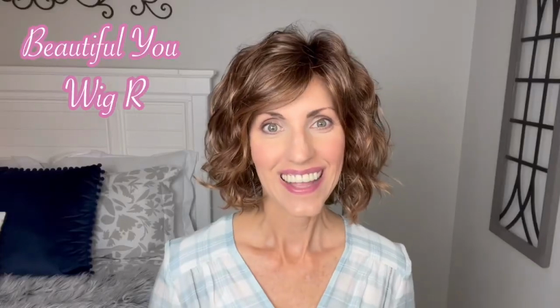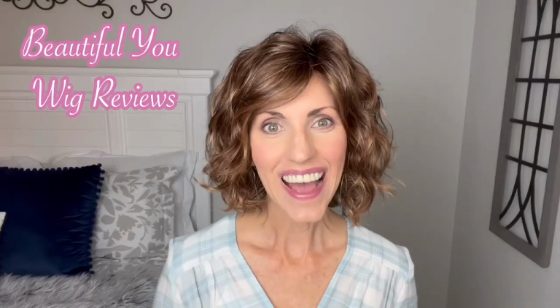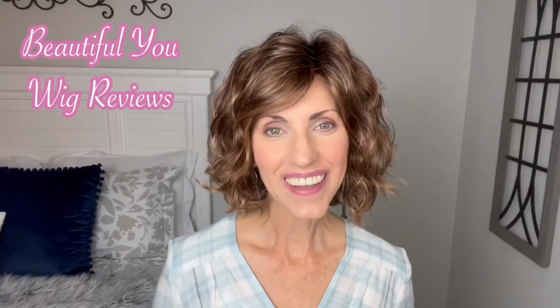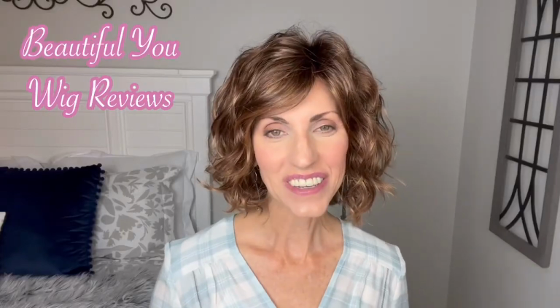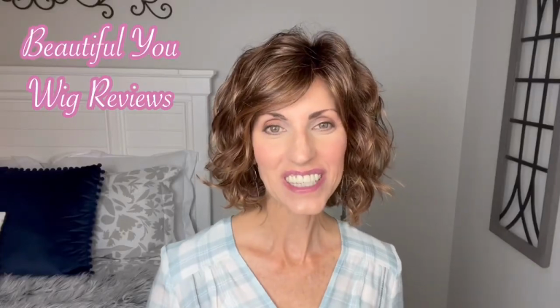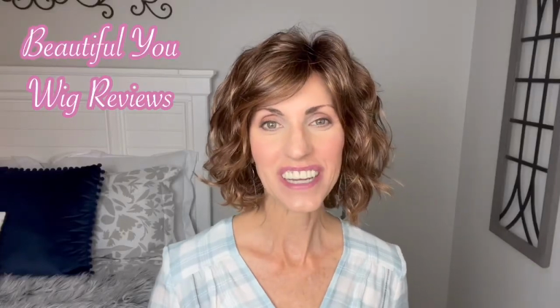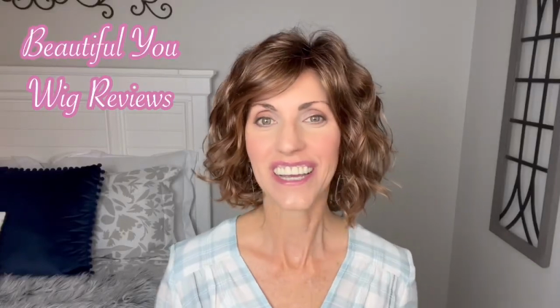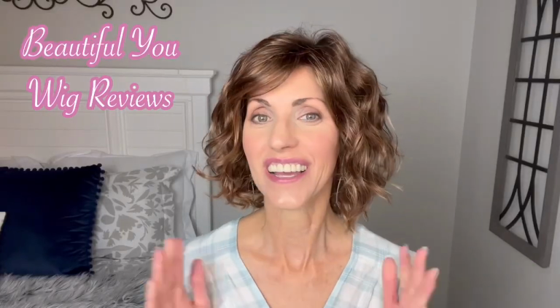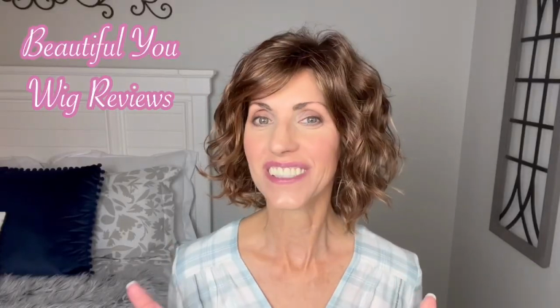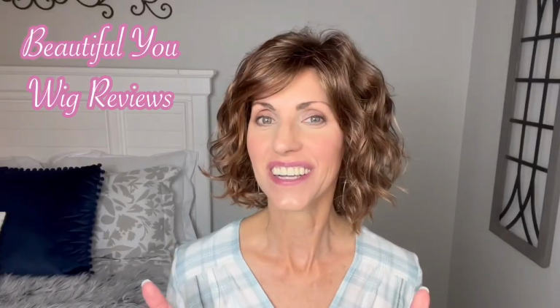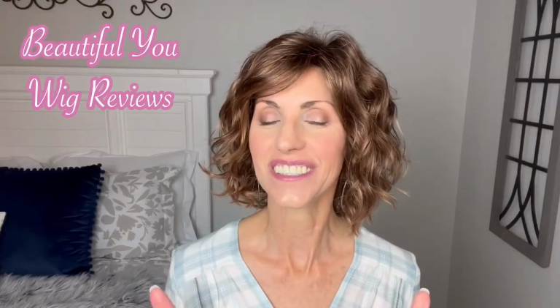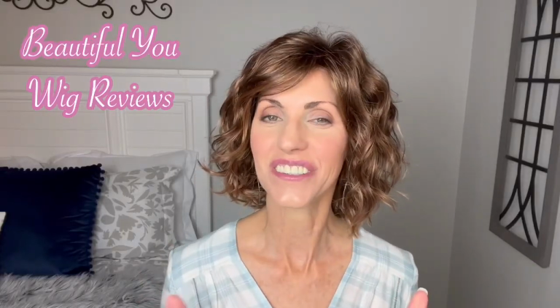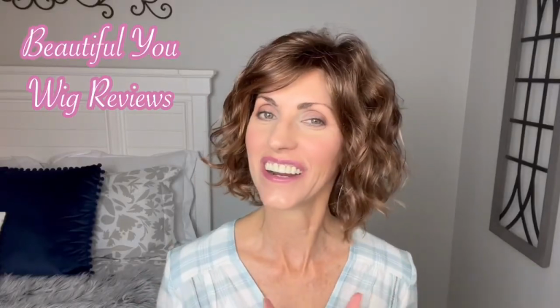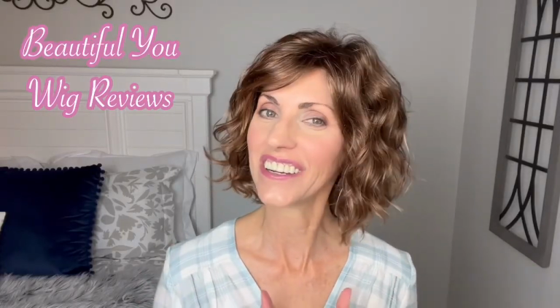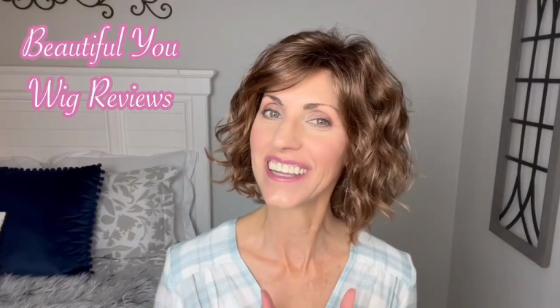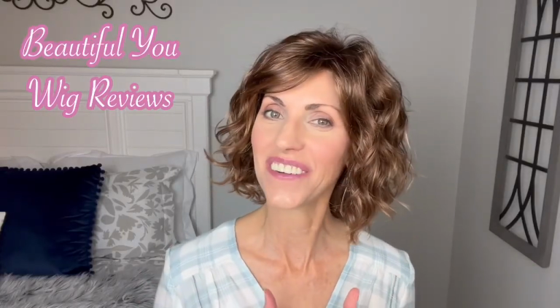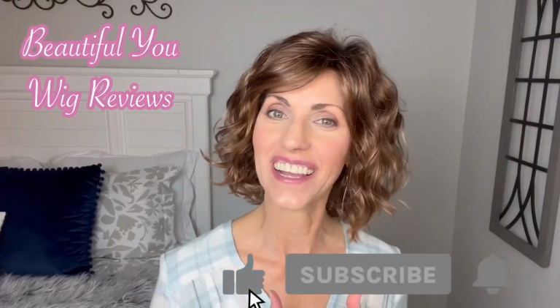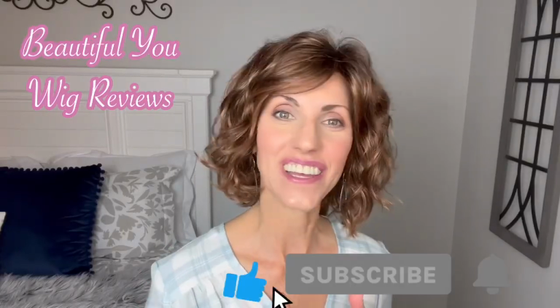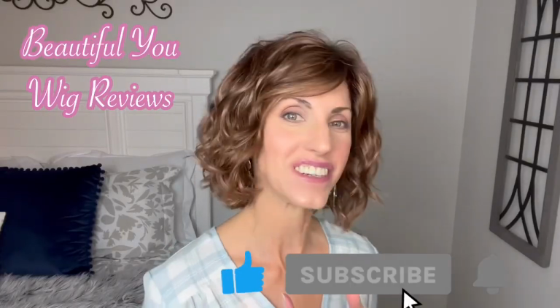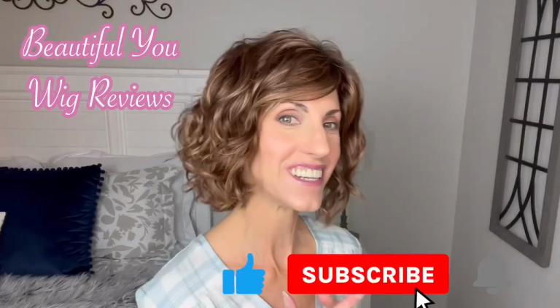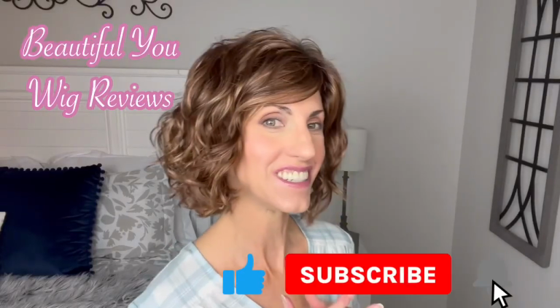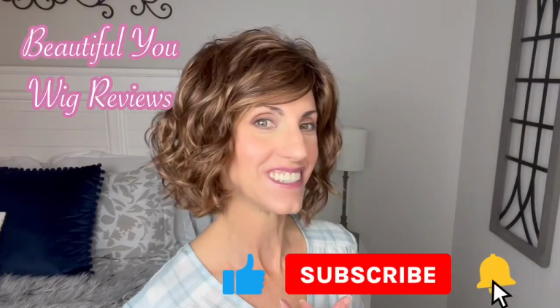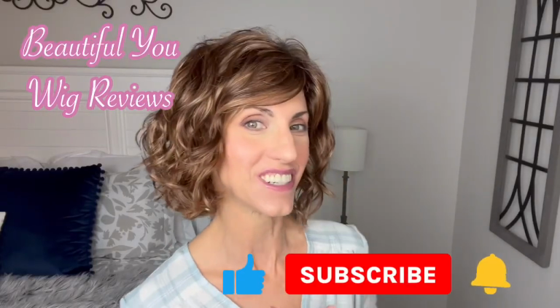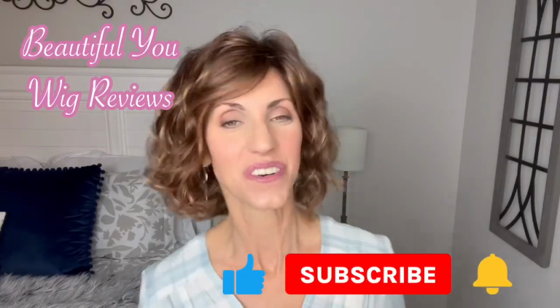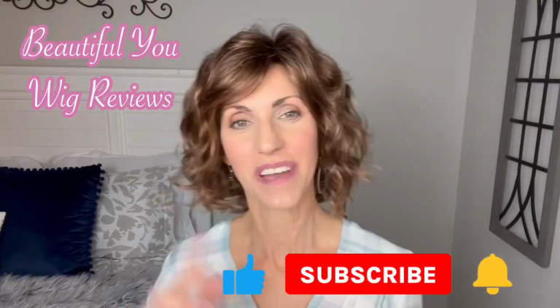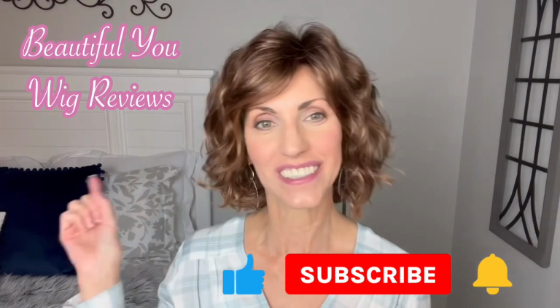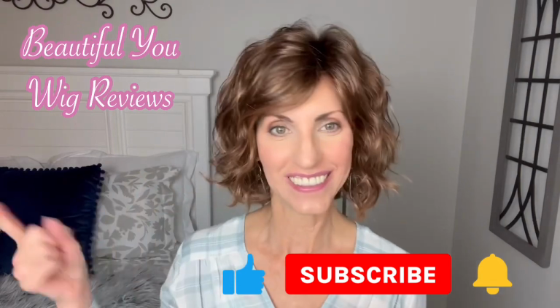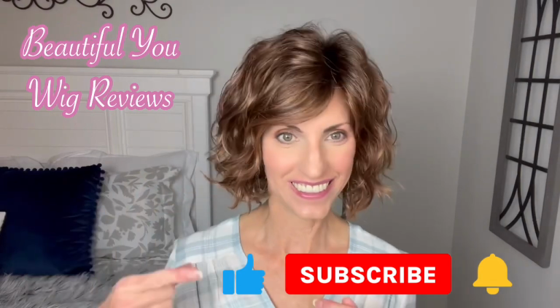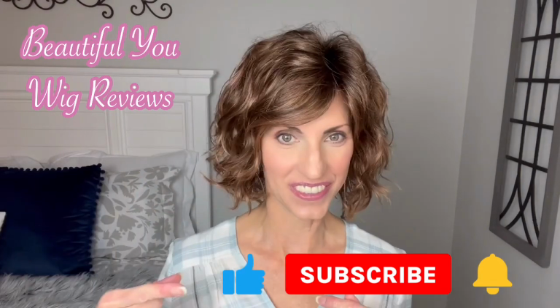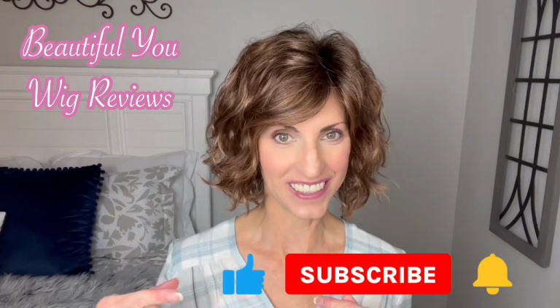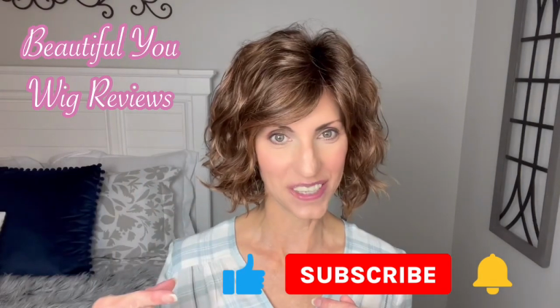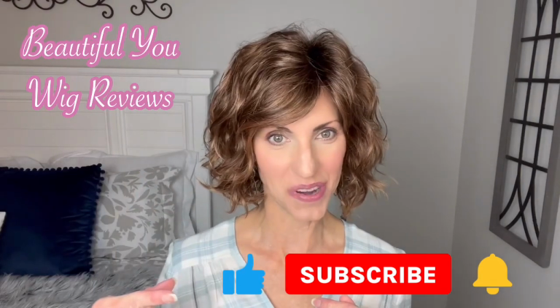Hi, welcome back to my channel. I am so glad that you are here today. While I have your attention, just a quick reminder, don't forget to subscribe.